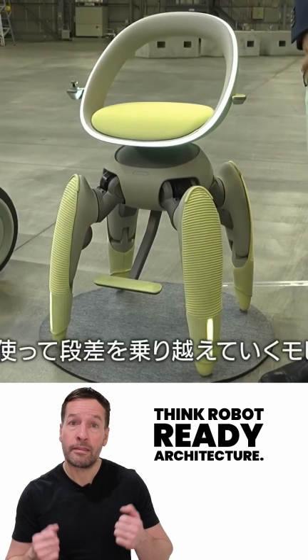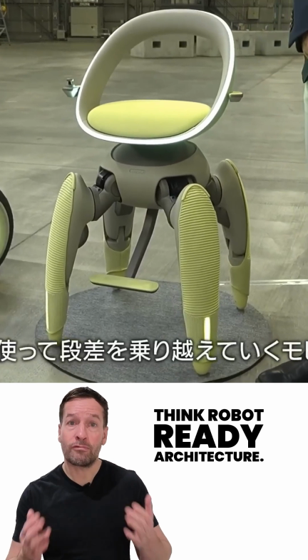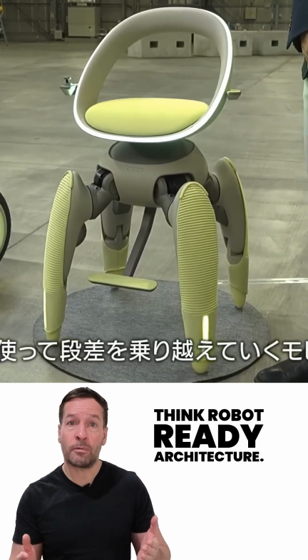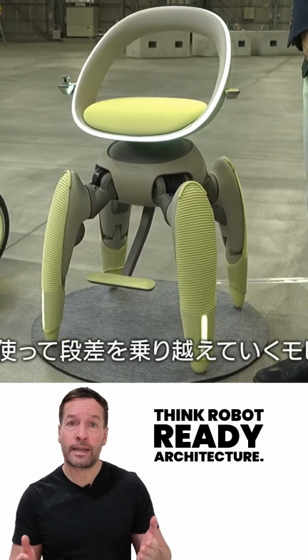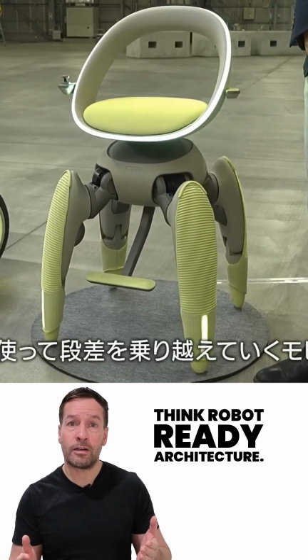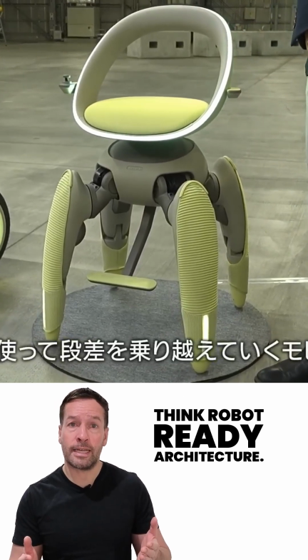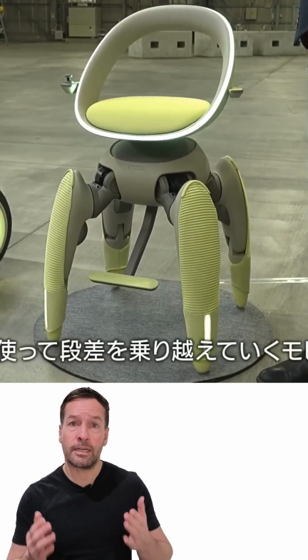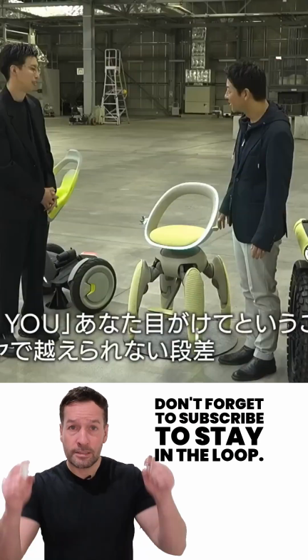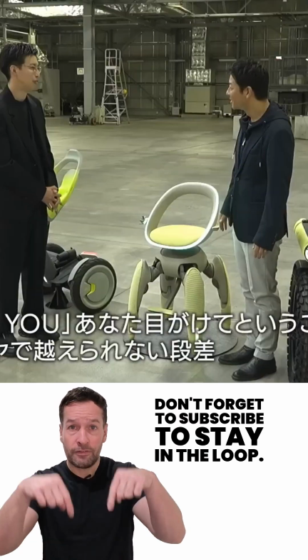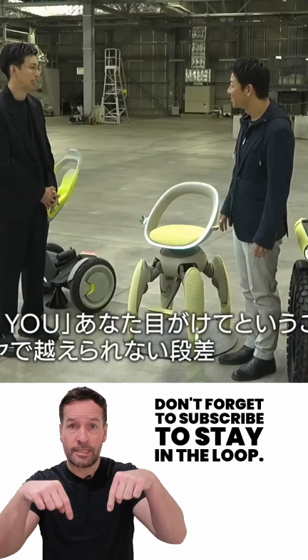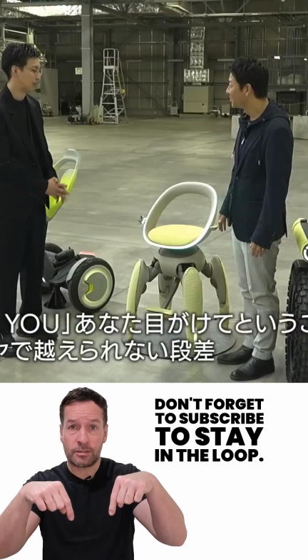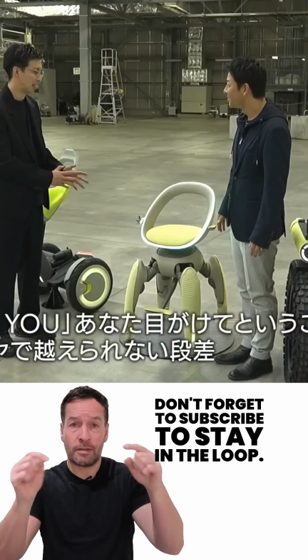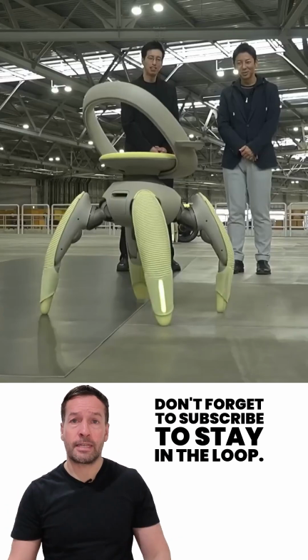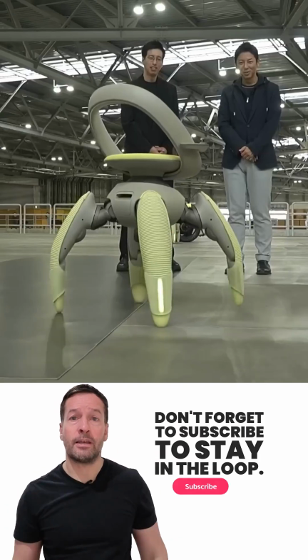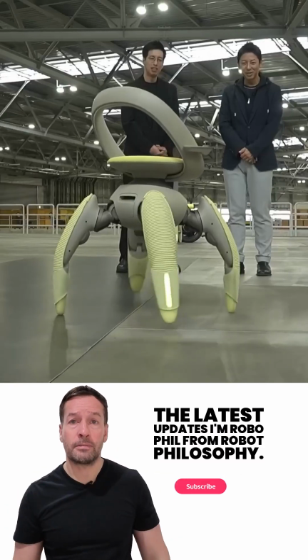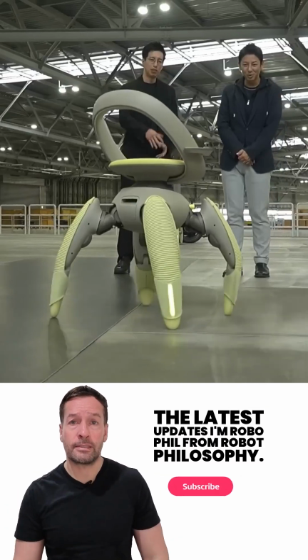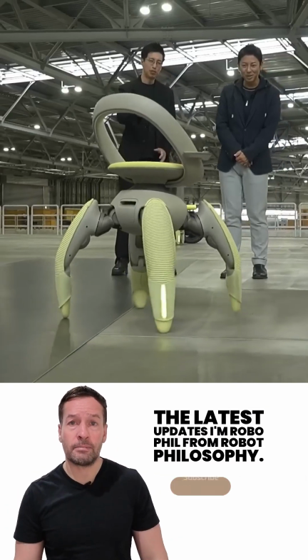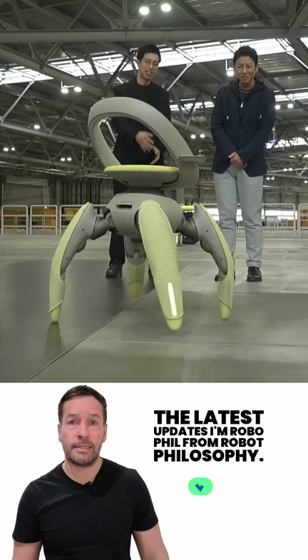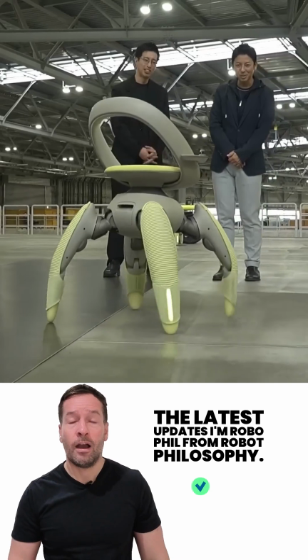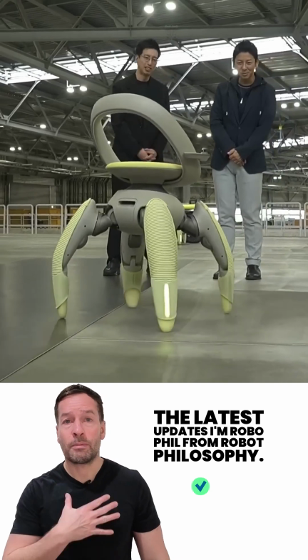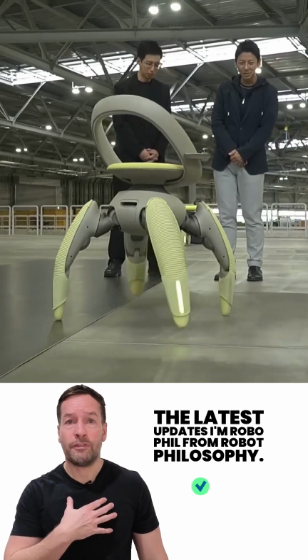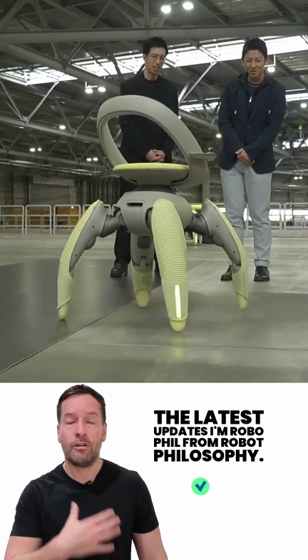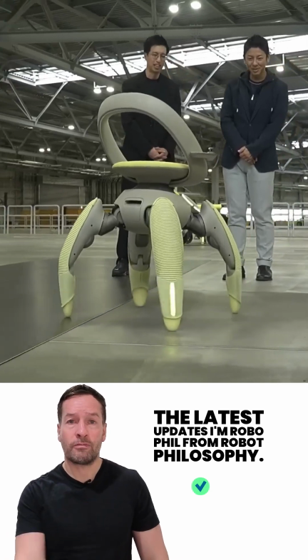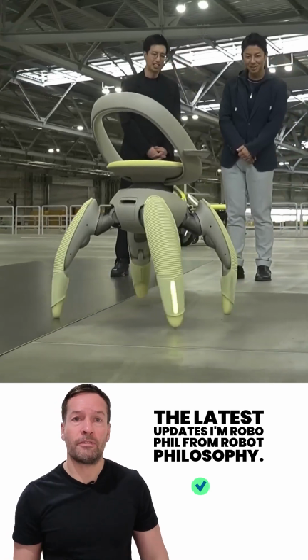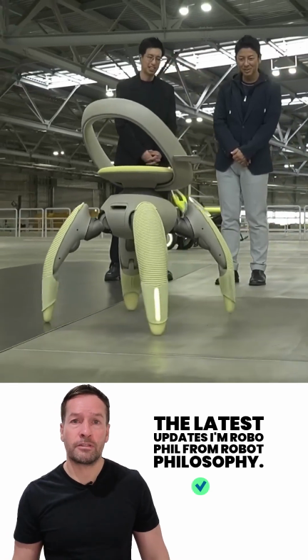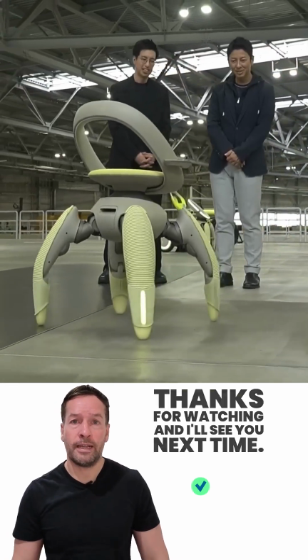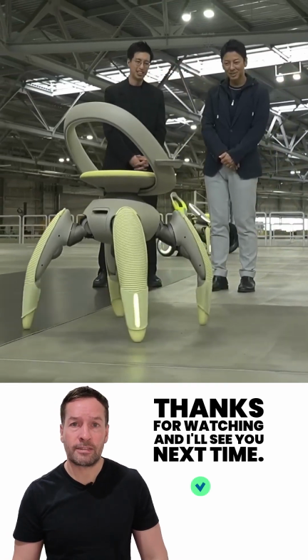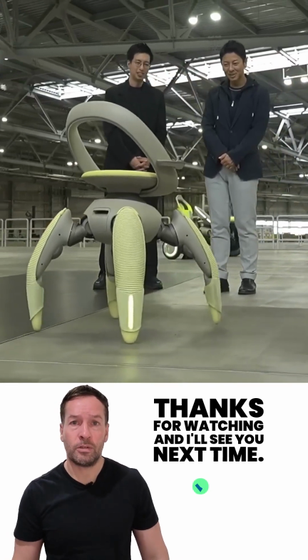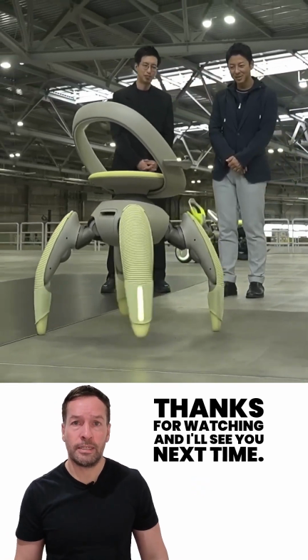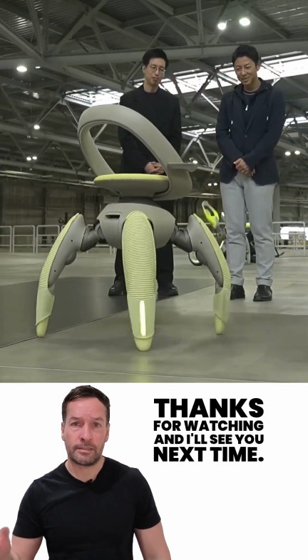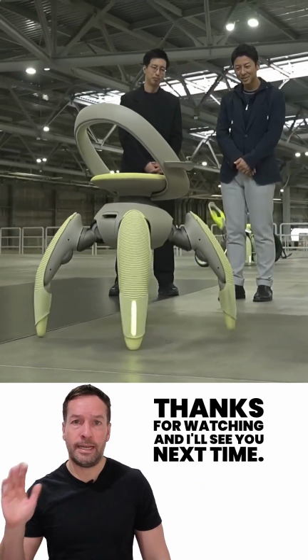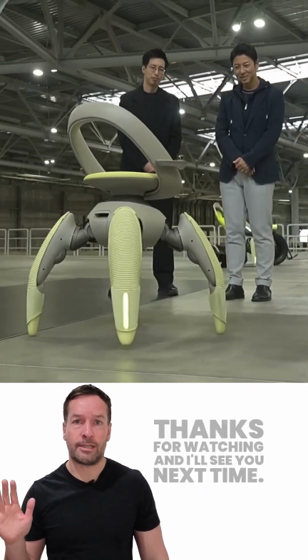Don't forget to subscribe to stay in the loop with the latest updates. I'm RoboPhil from Robot Philosophy — thanks for watching, and I'll see you next time.